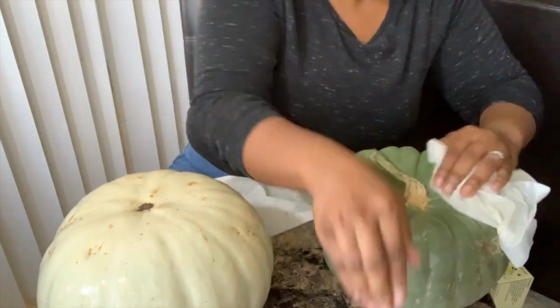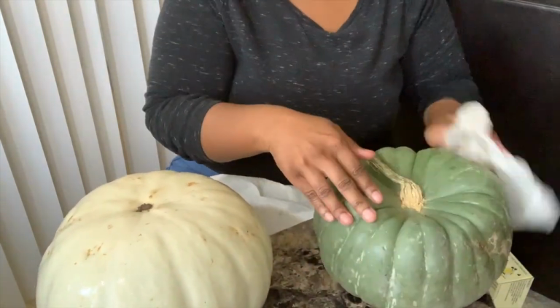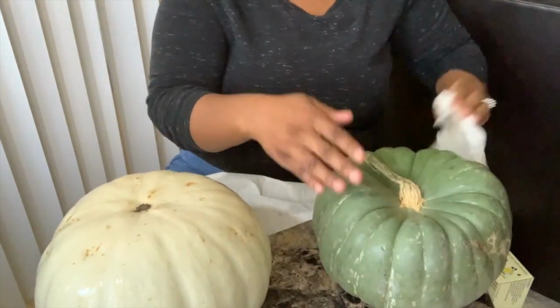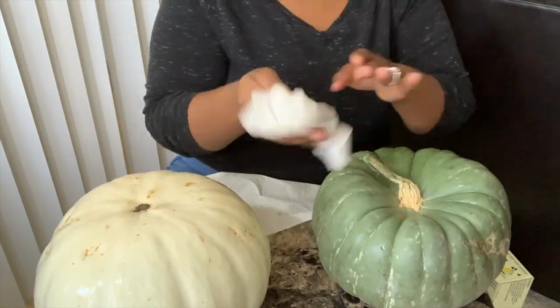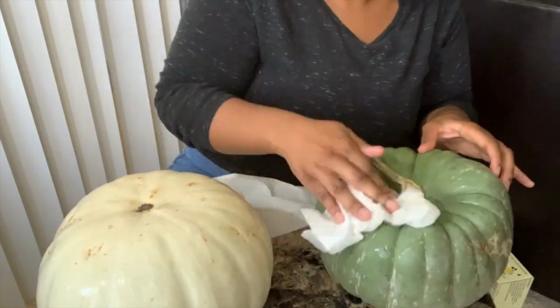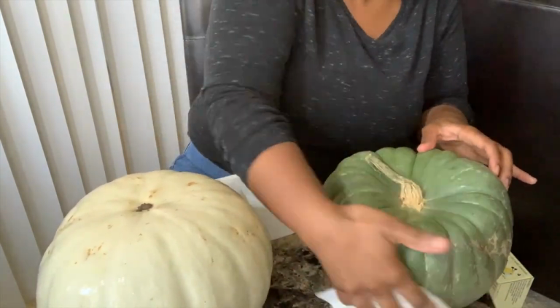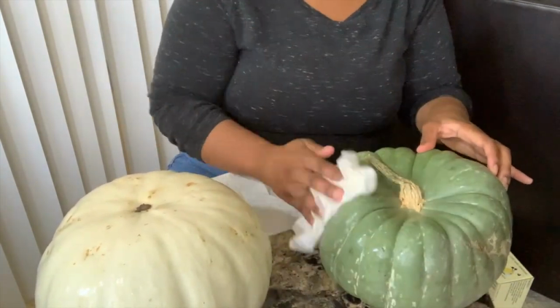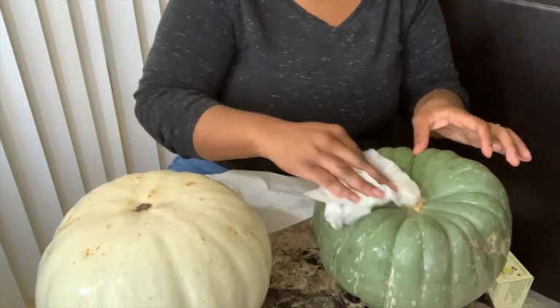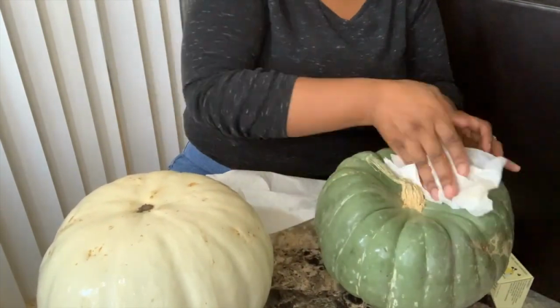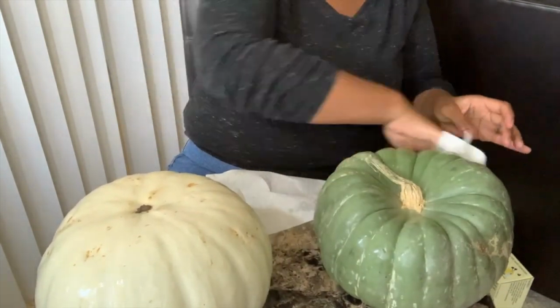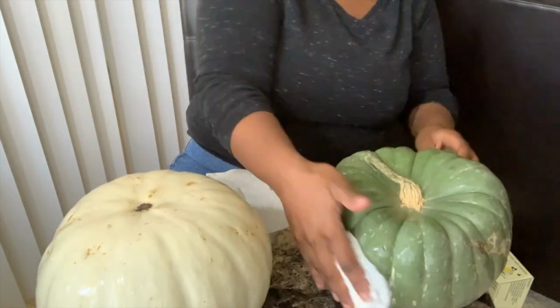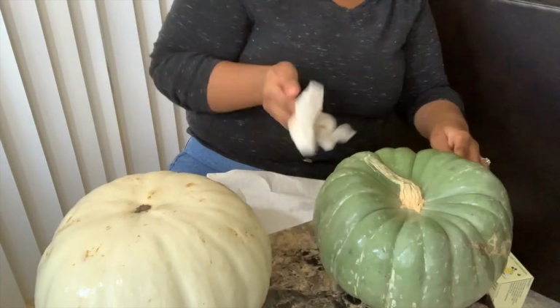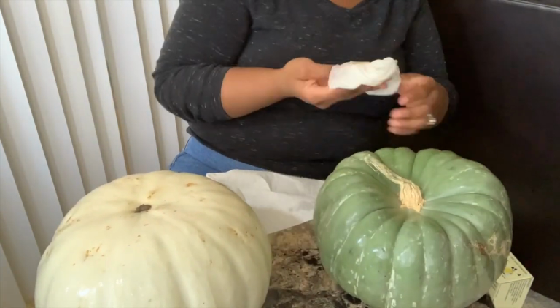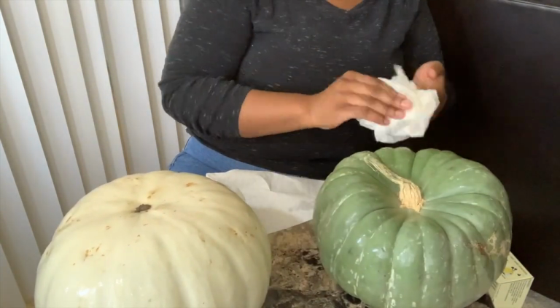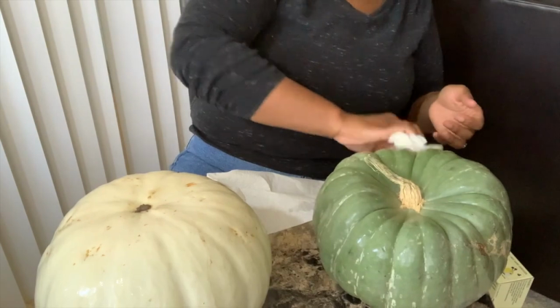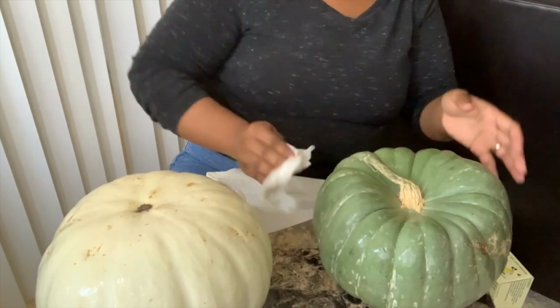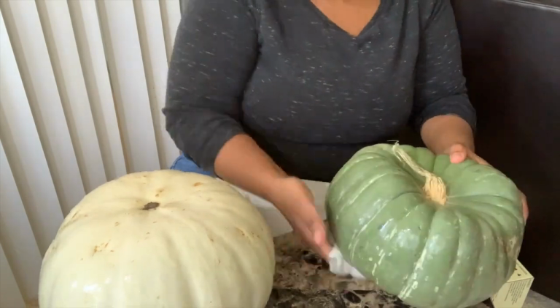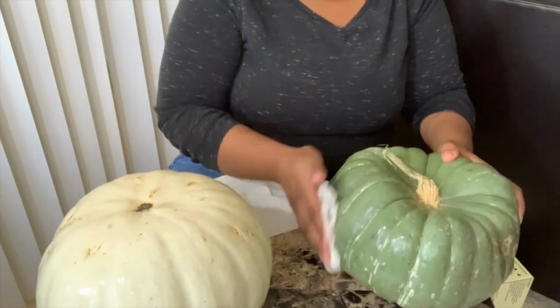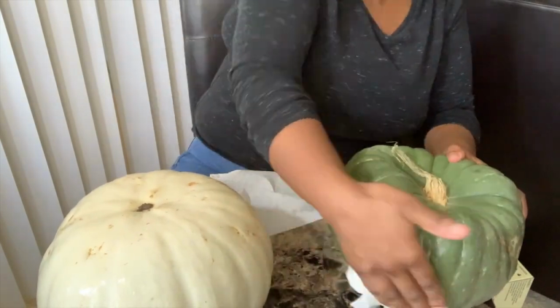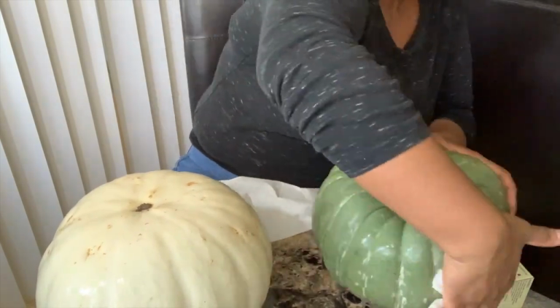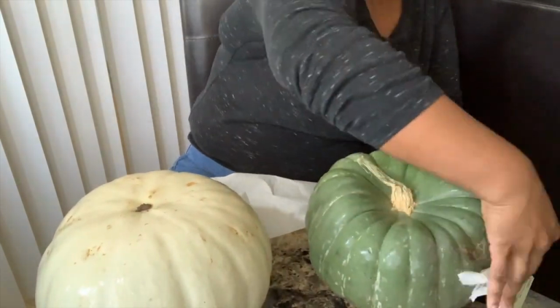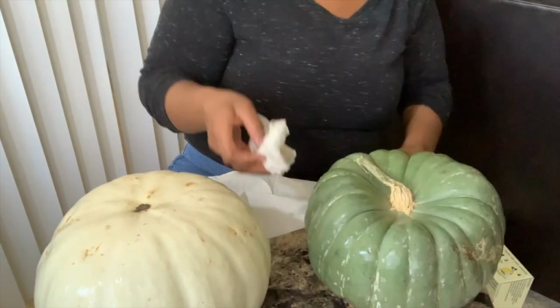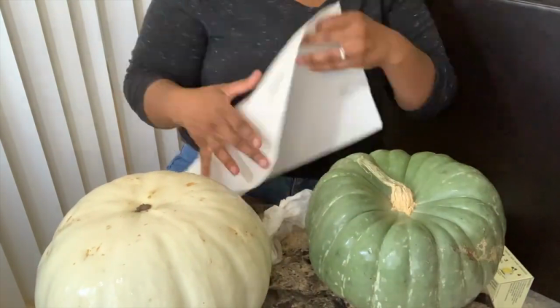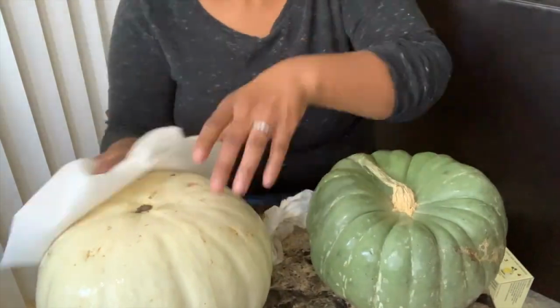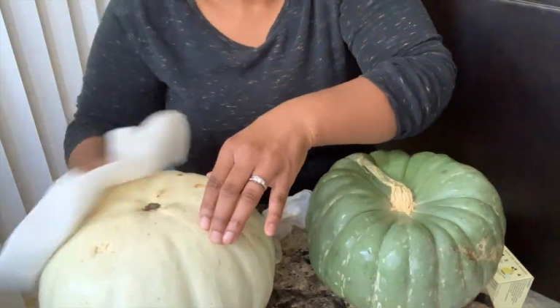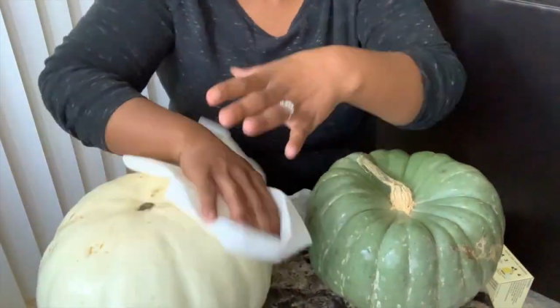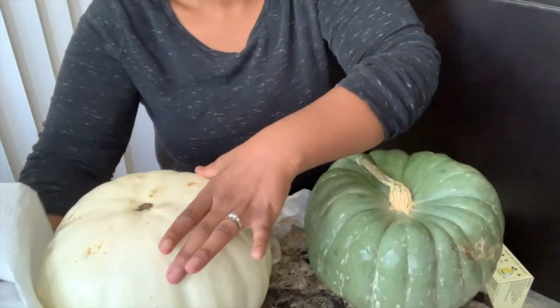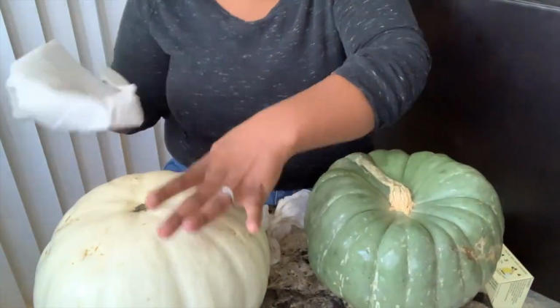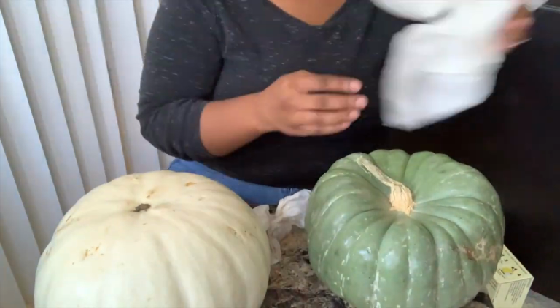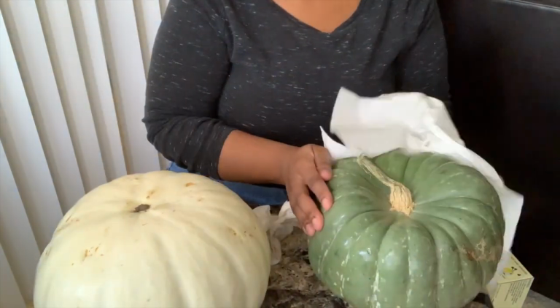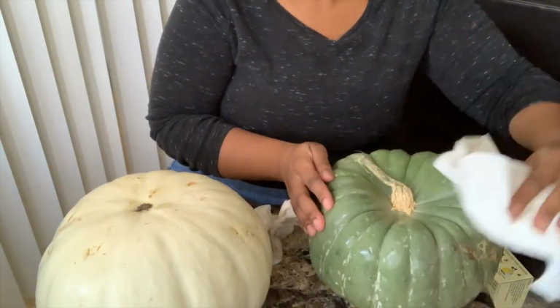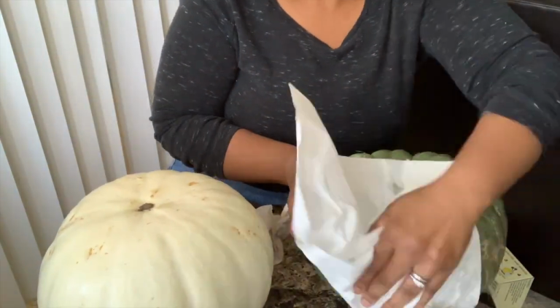These have been sitting outside at my local Ralph's, so I just got a wet paper towel, dampened it a little bit, and went ahead and rubbed all over the pumpkins before I got started.